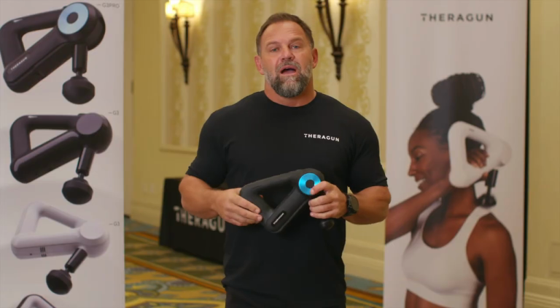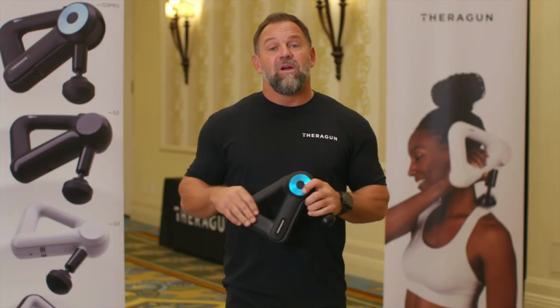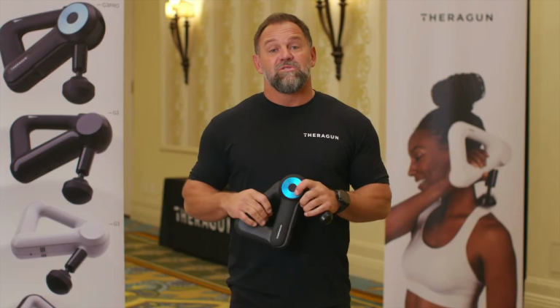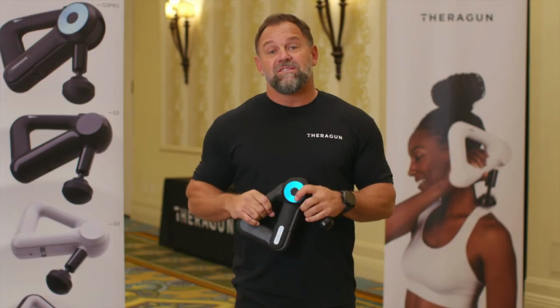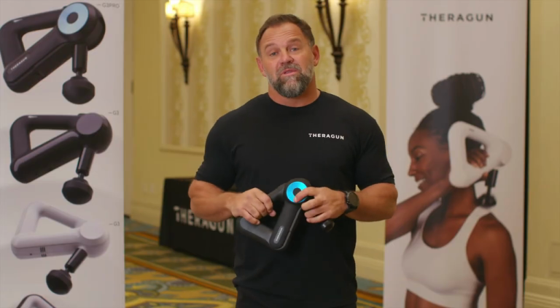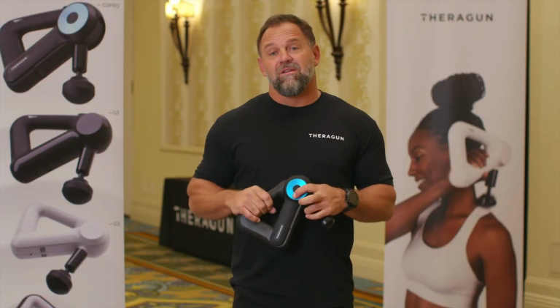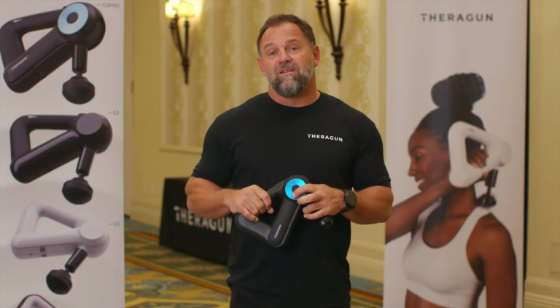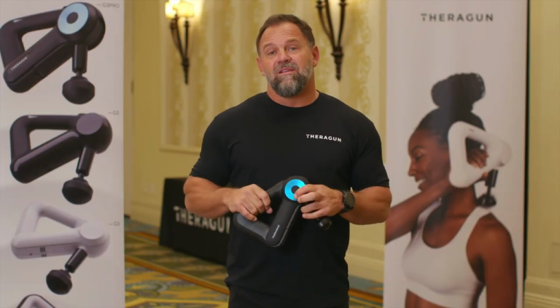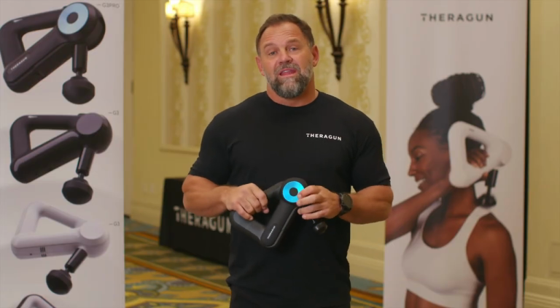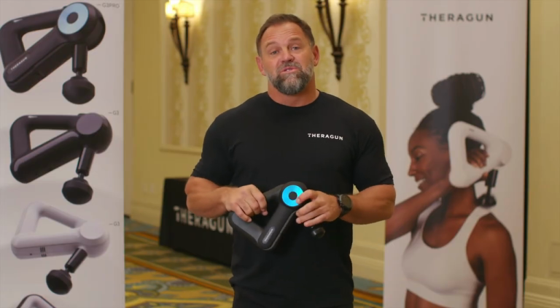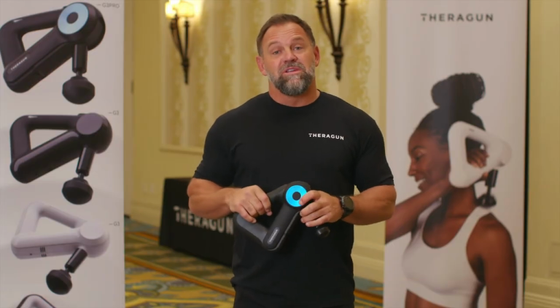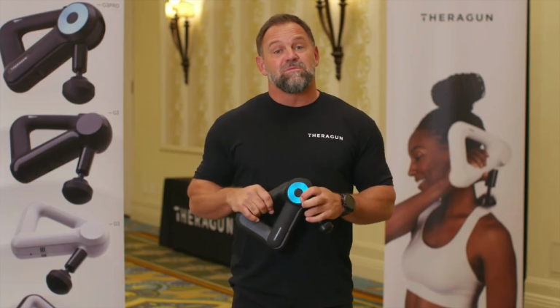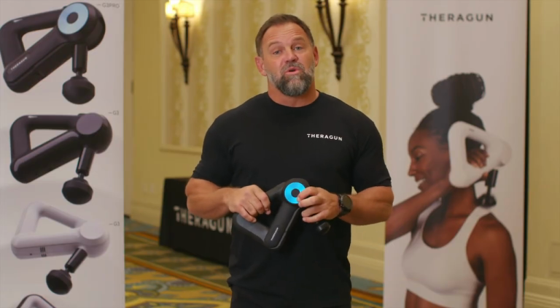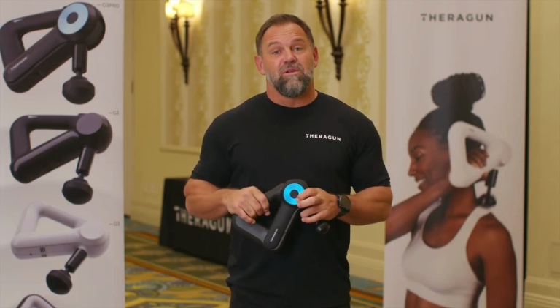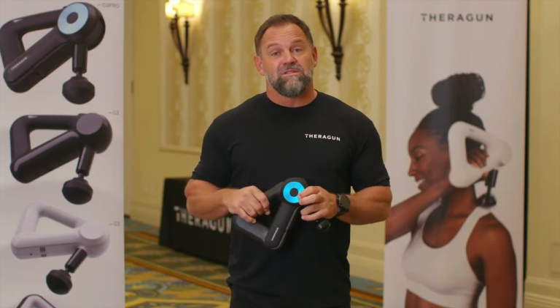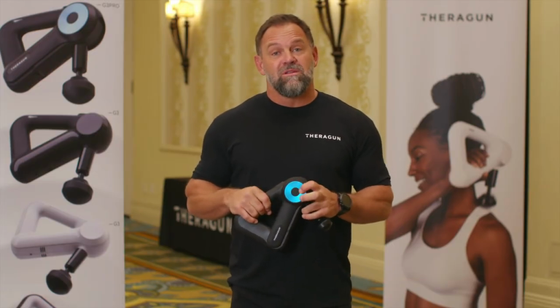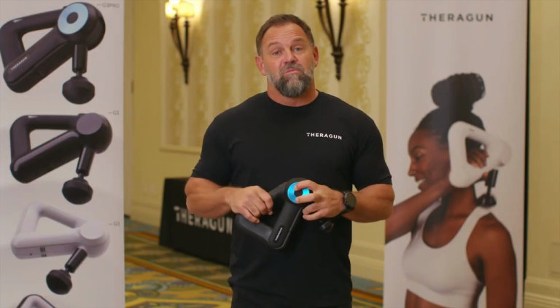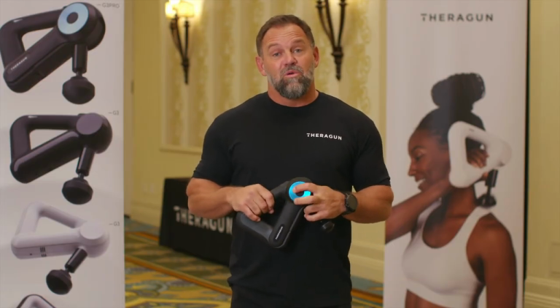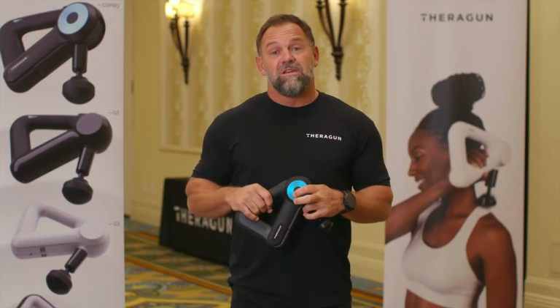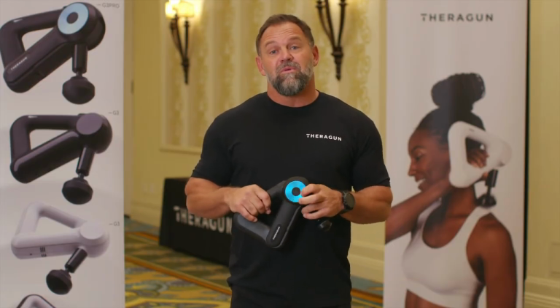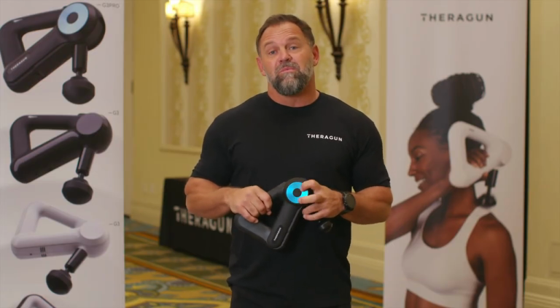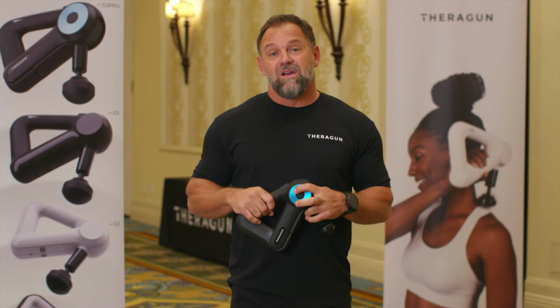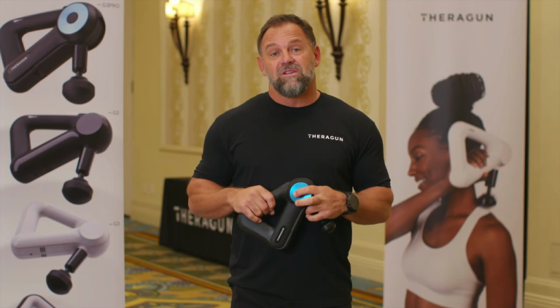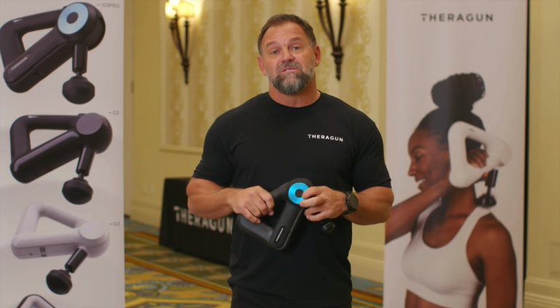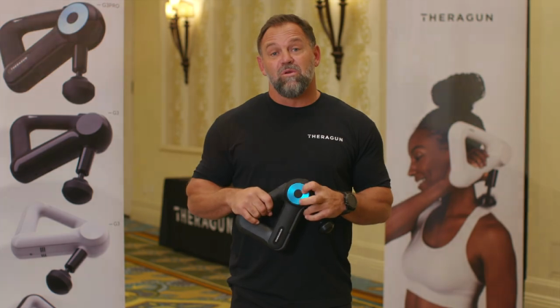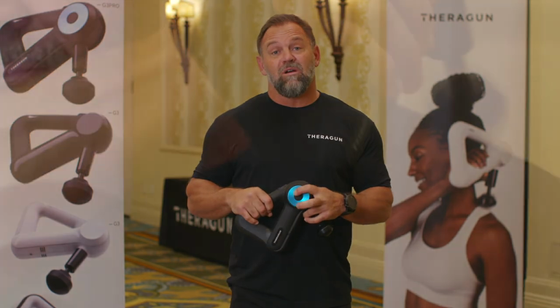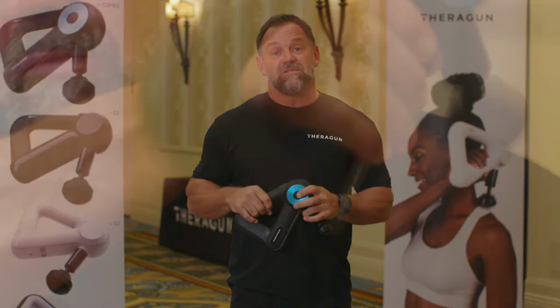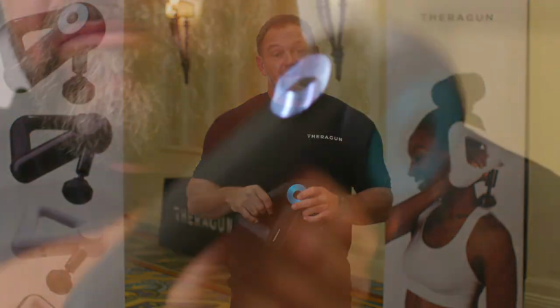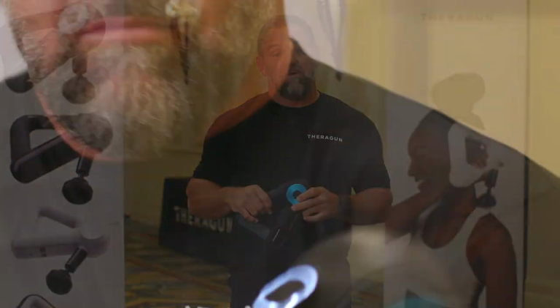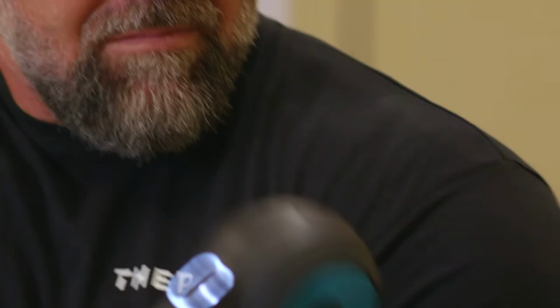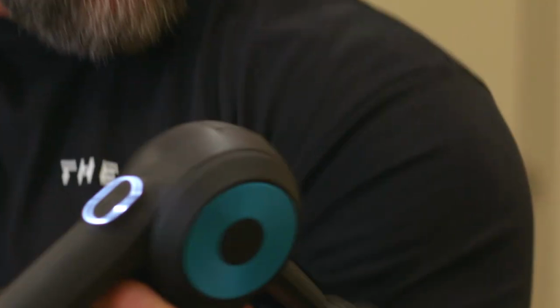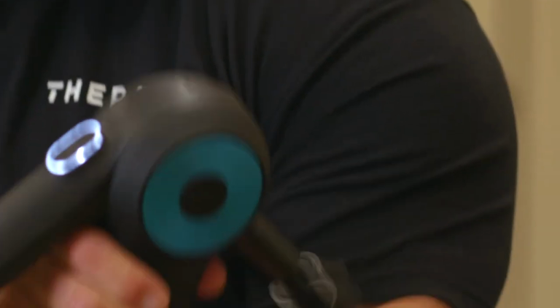I'm Dr. Jason with Theragun, and that was your Dick's Sporting Goods pro tip on massage gun protocols and therapy for golfers.